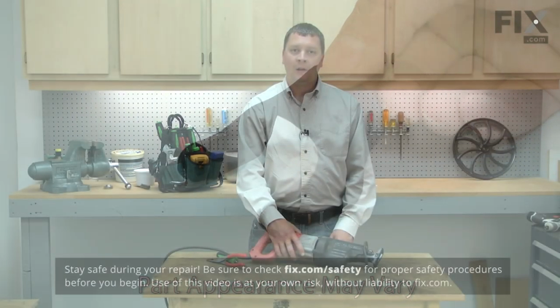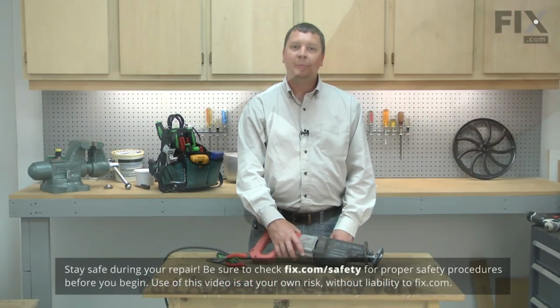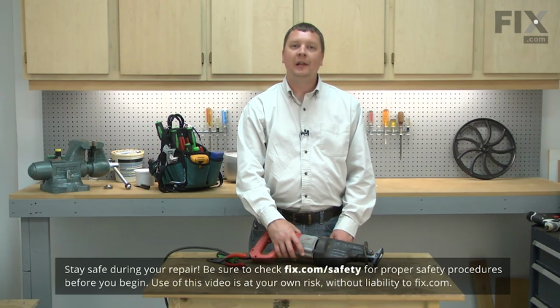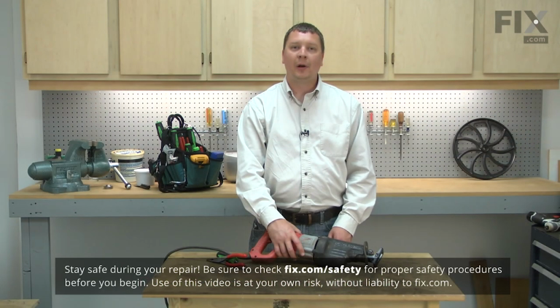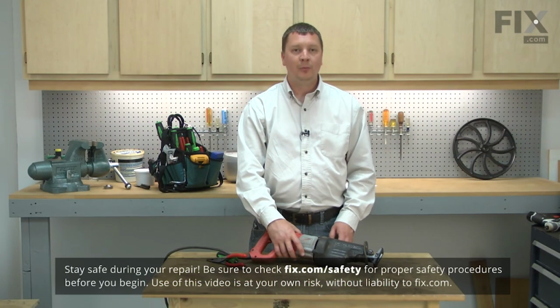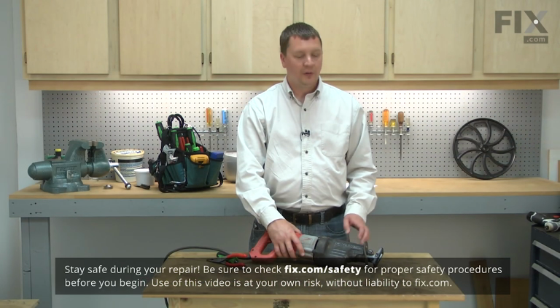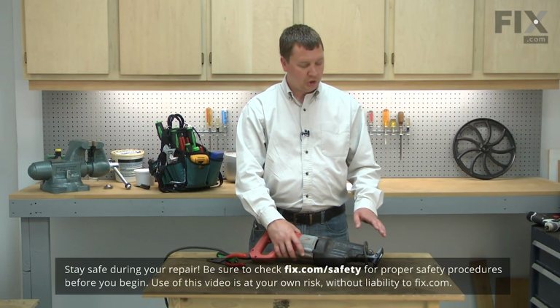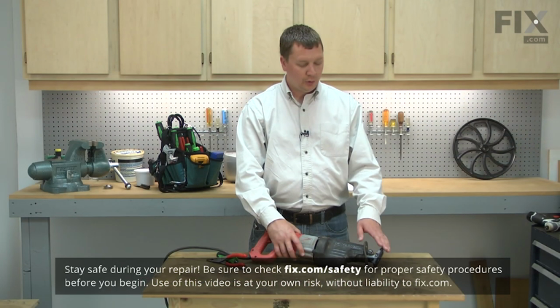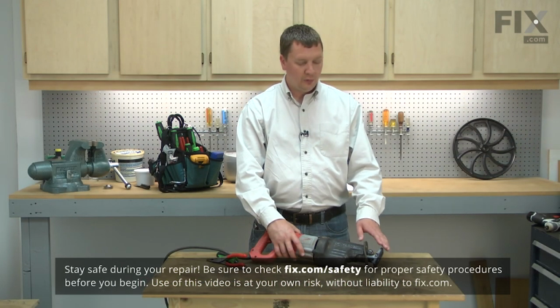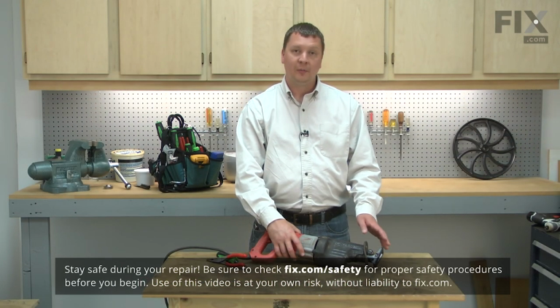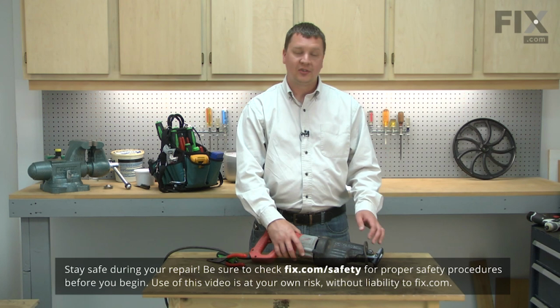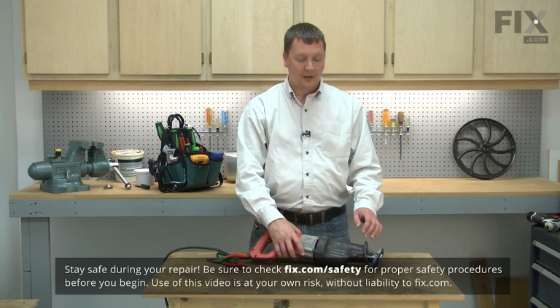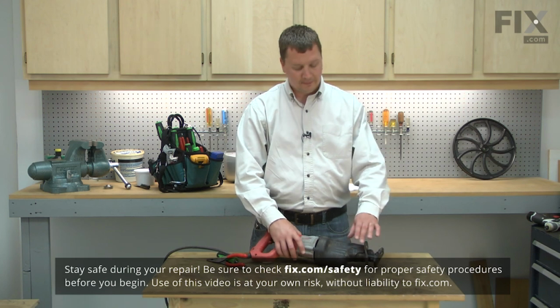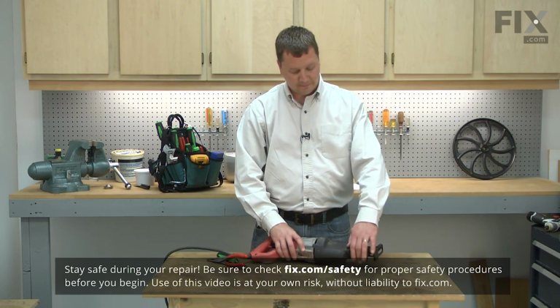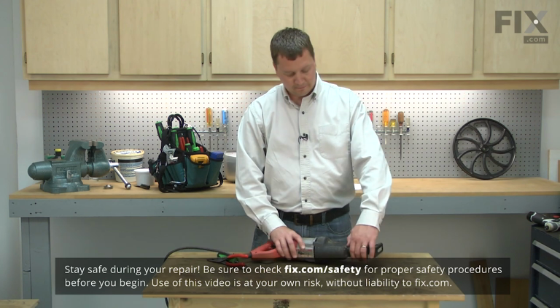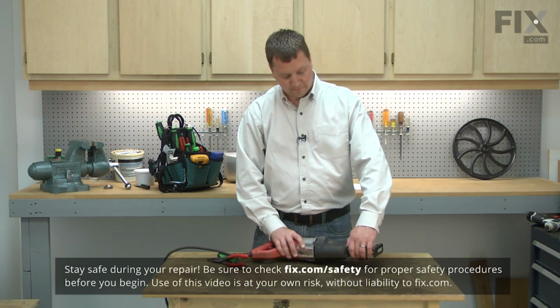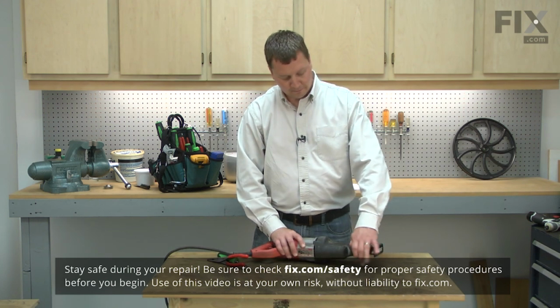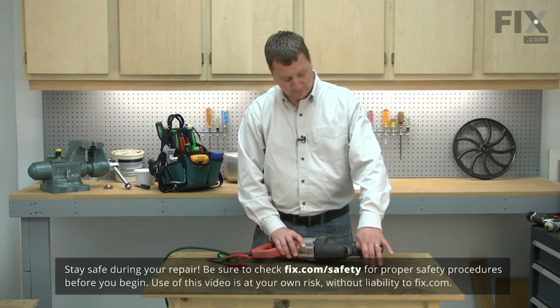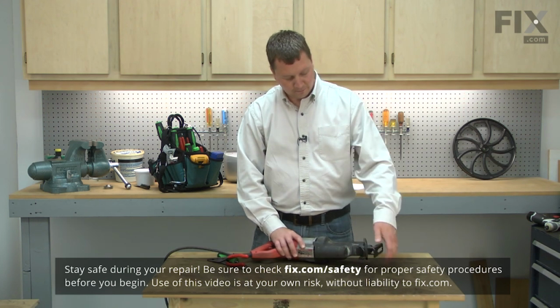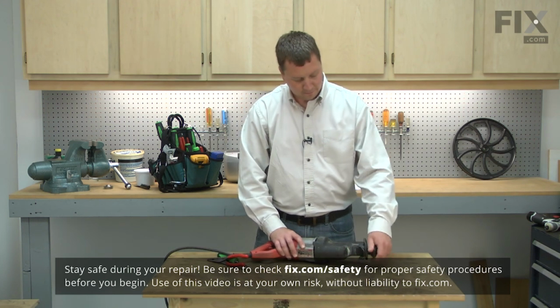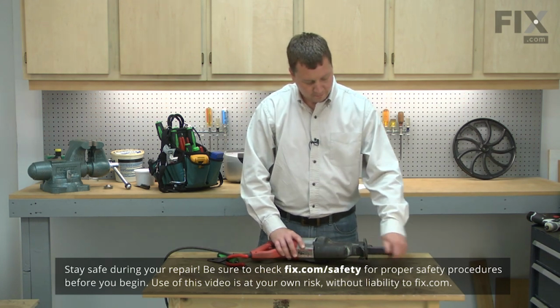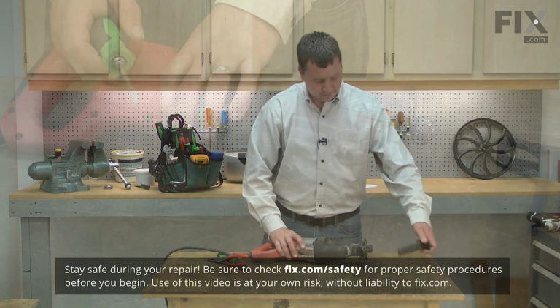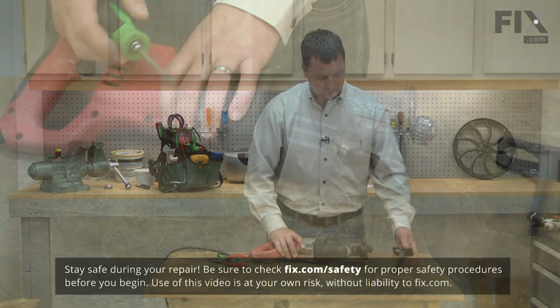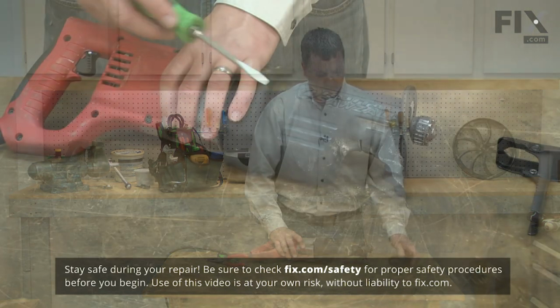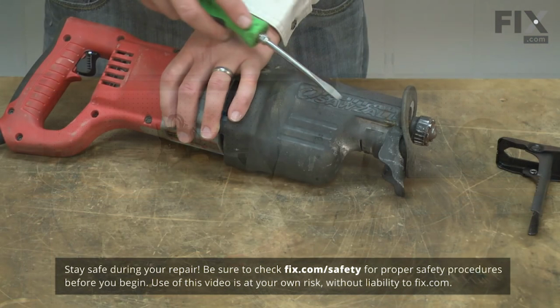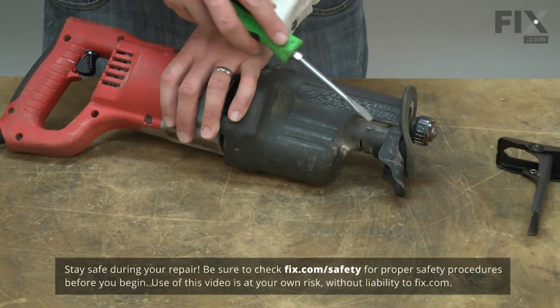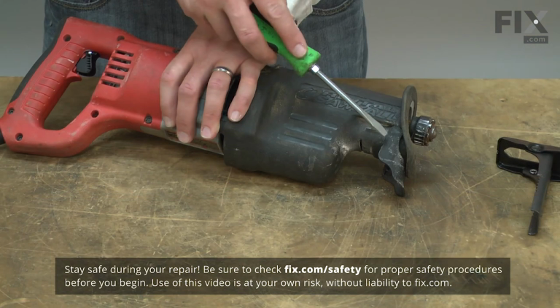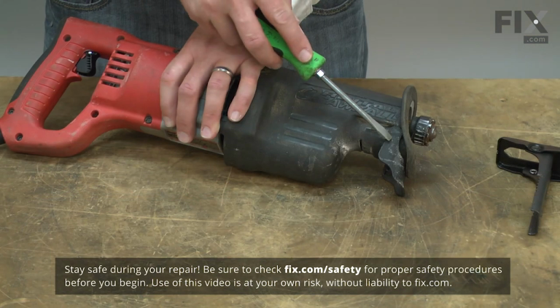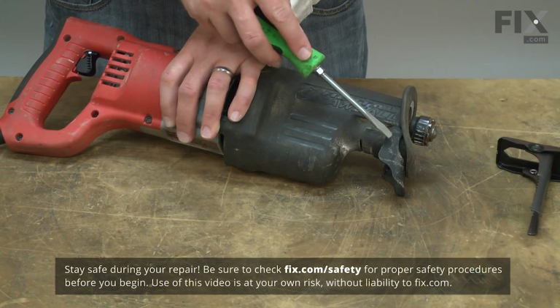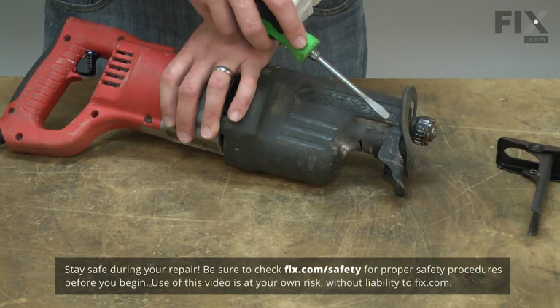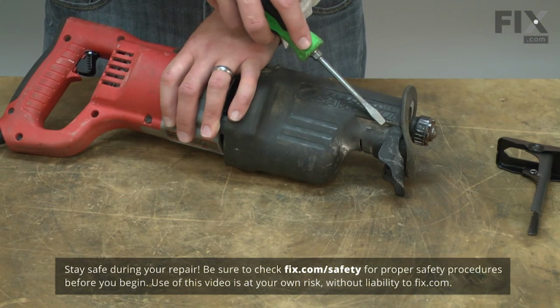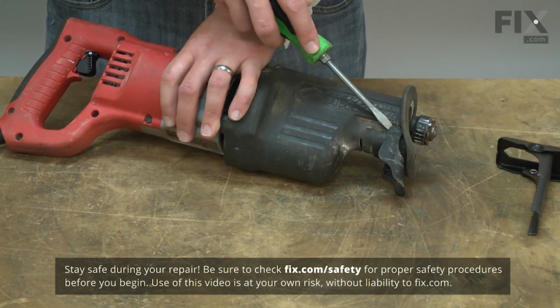I'll begin by removing the shoe from the saw. Now remove the shoe release lever.